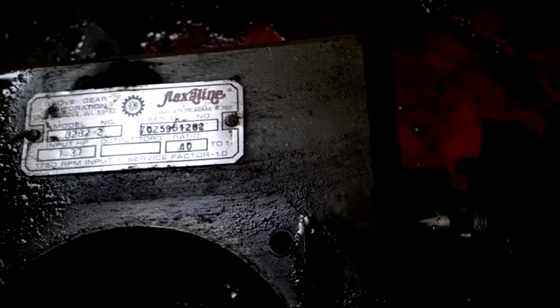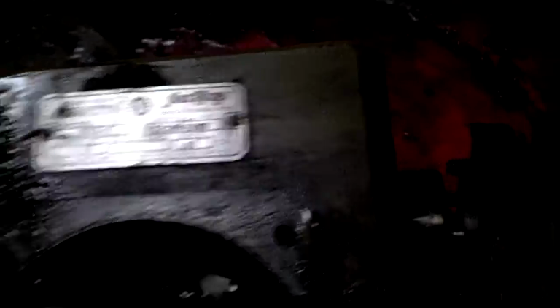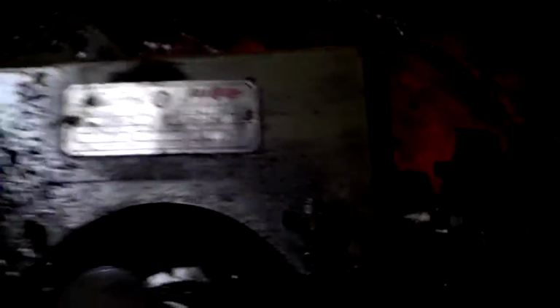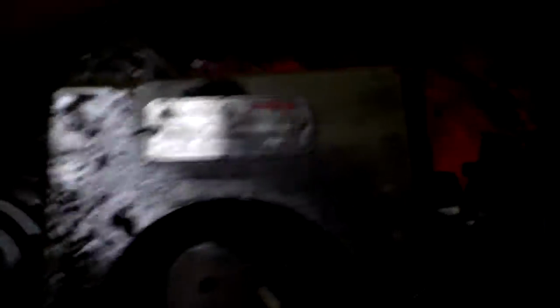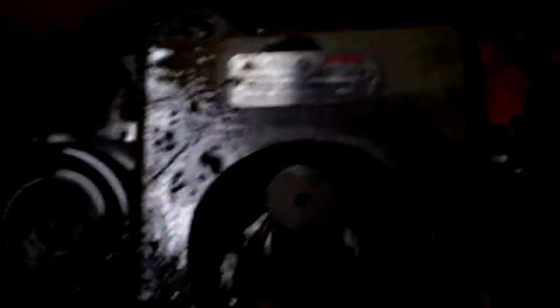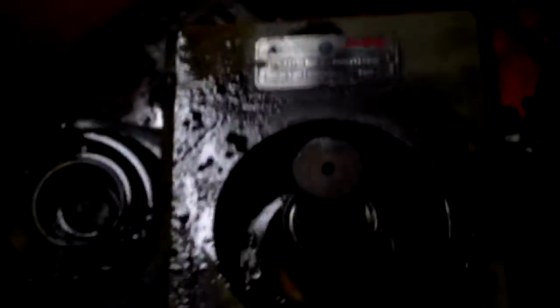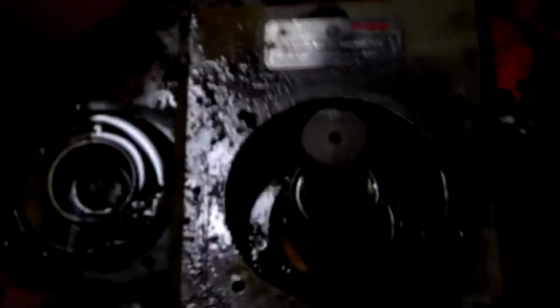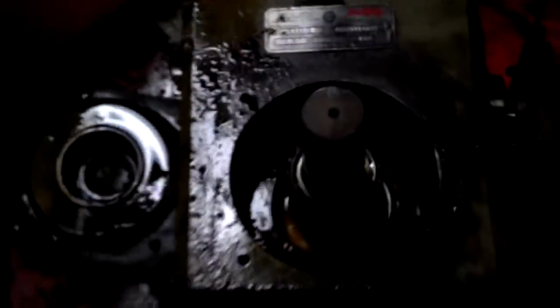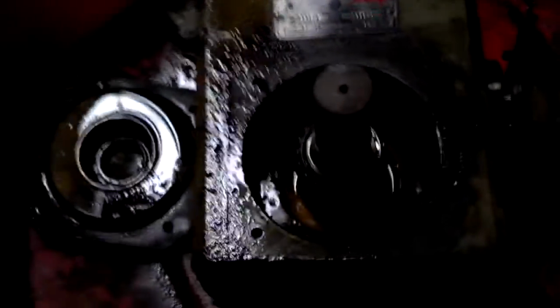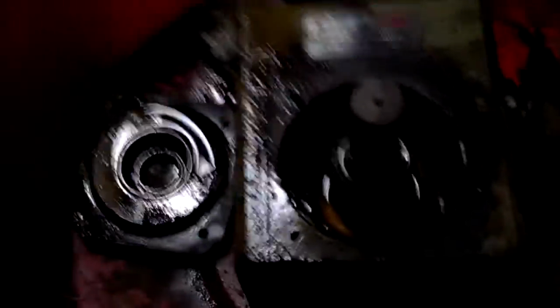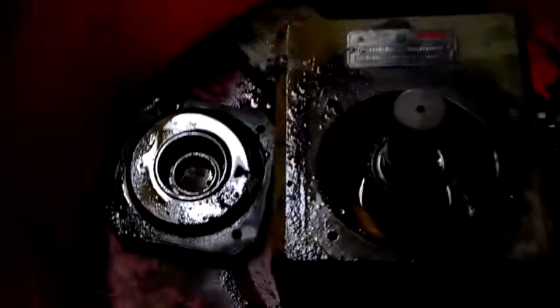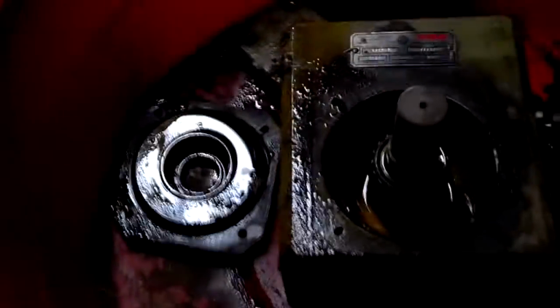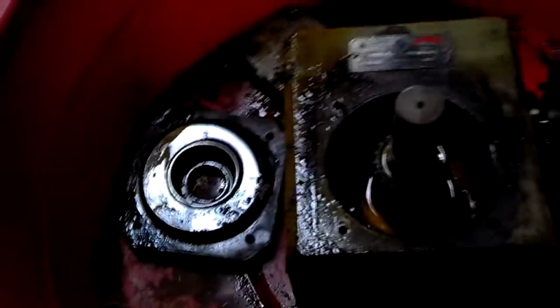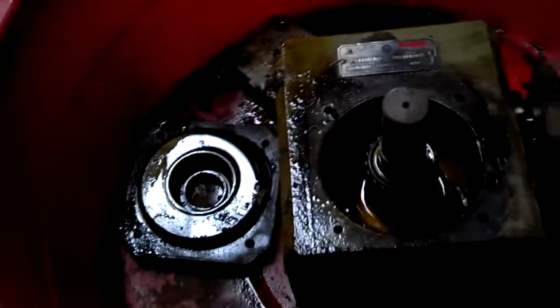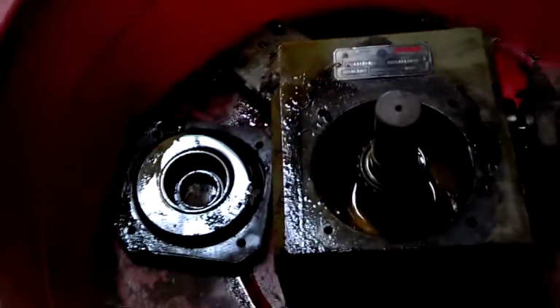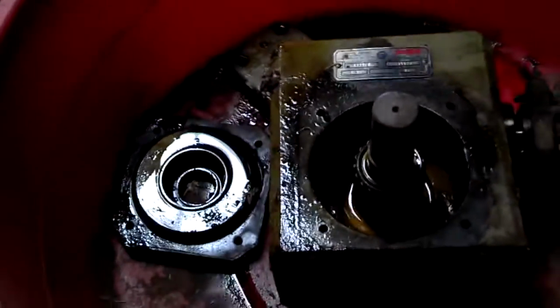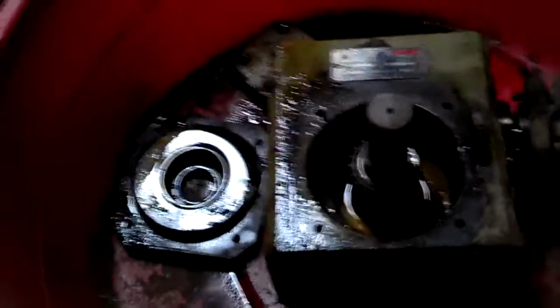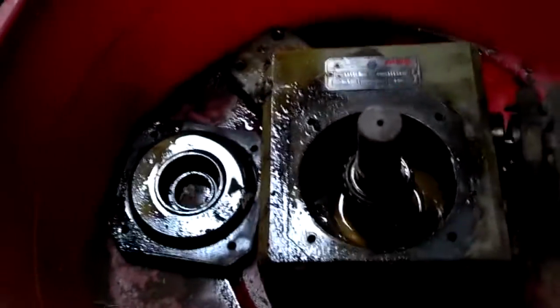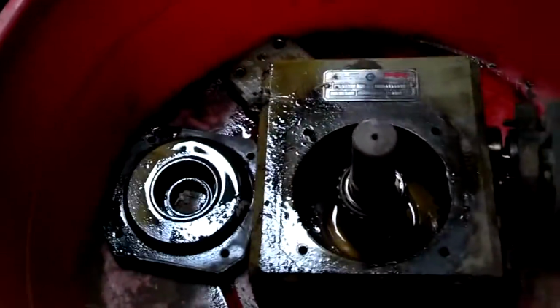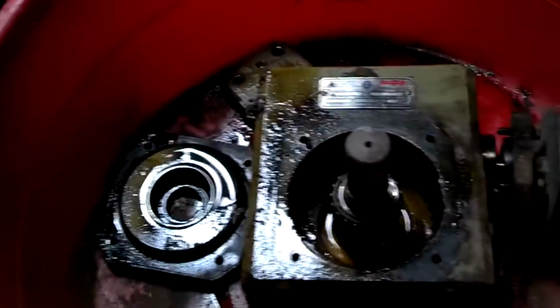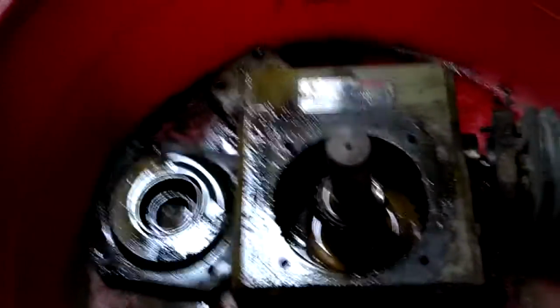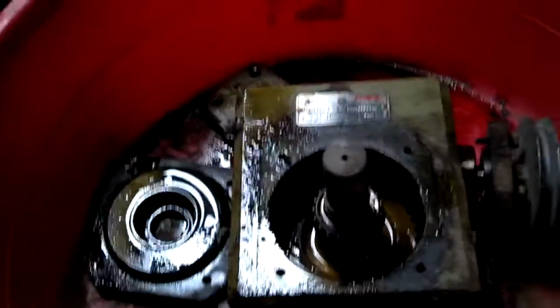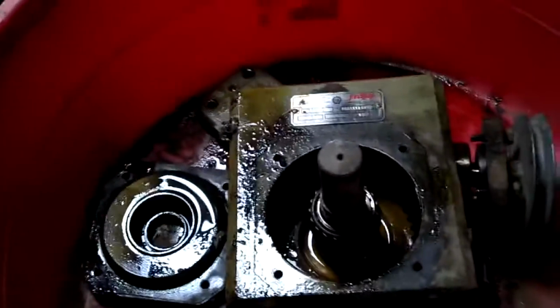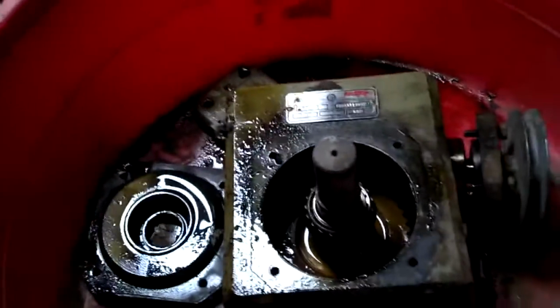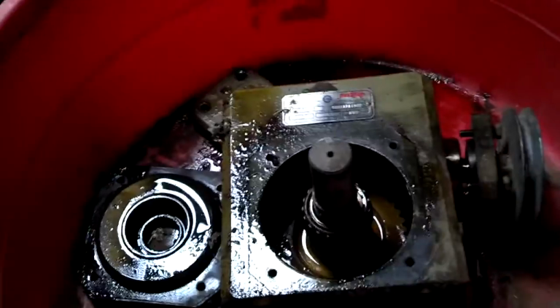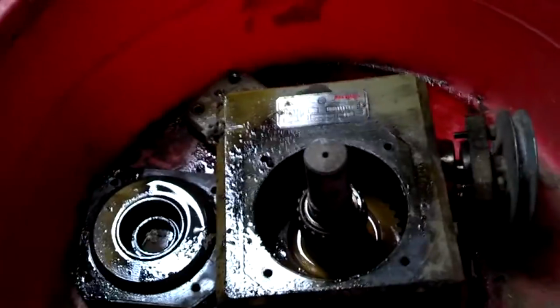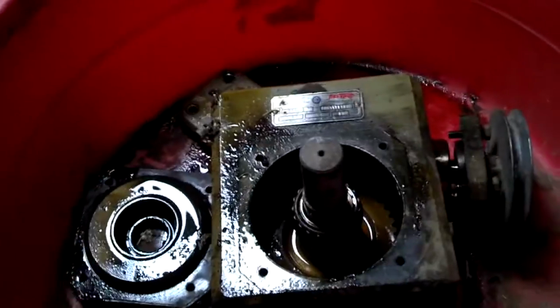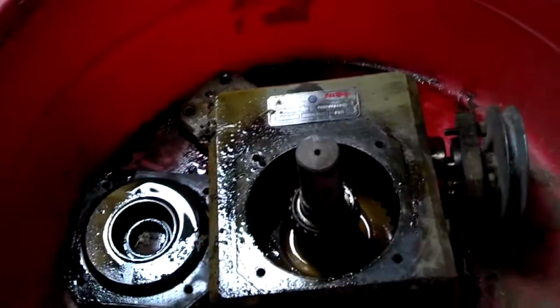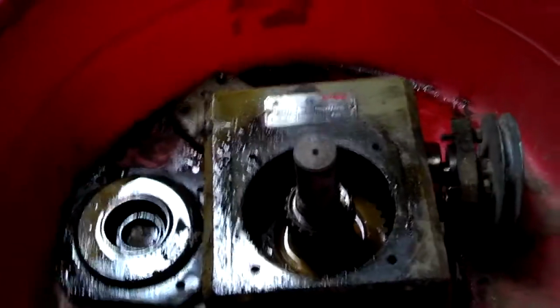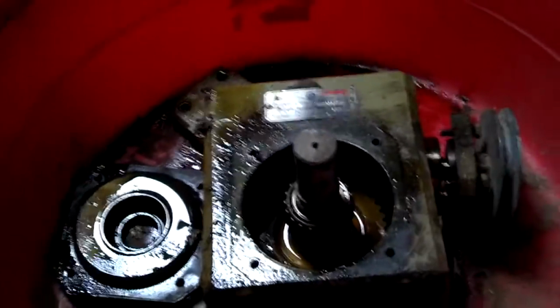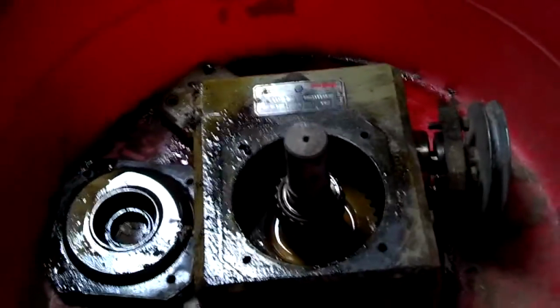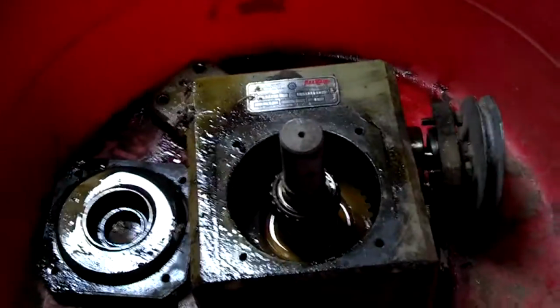This gearbox went to a feeder unit that was in my uncle's dairy barn.